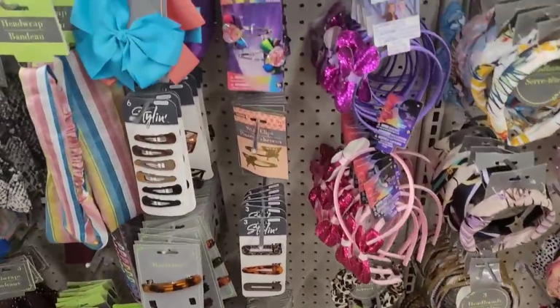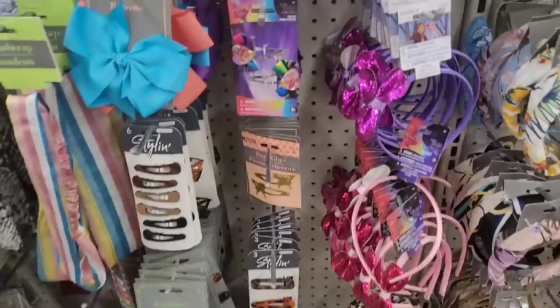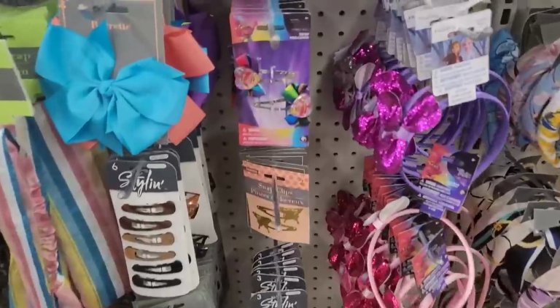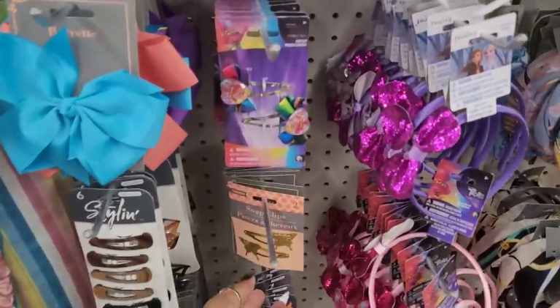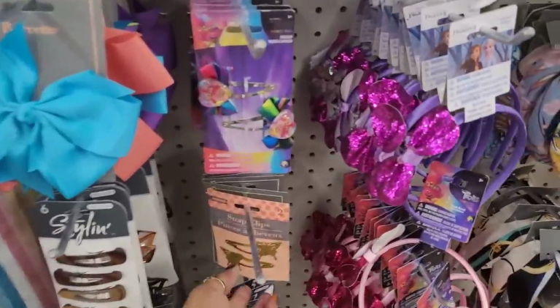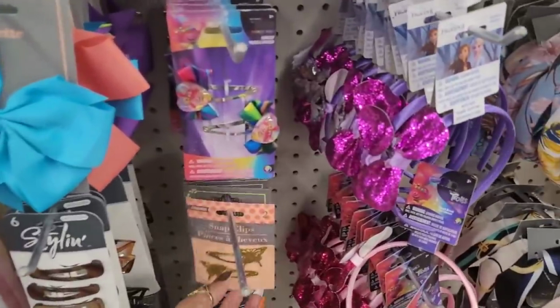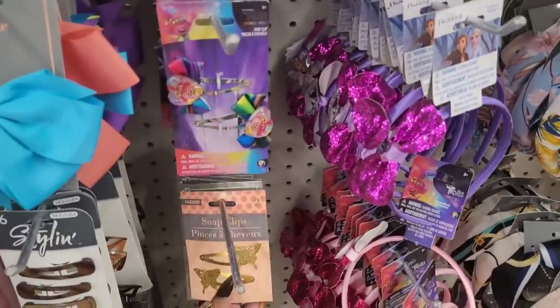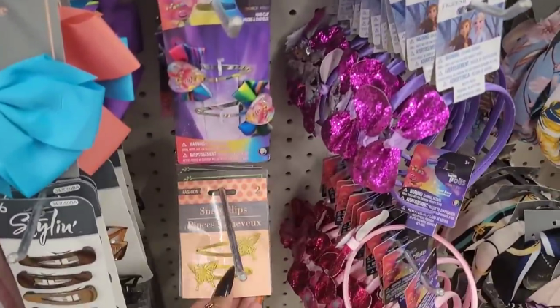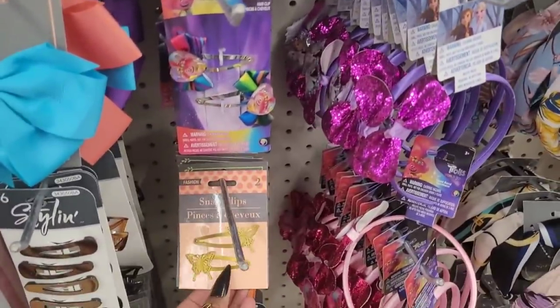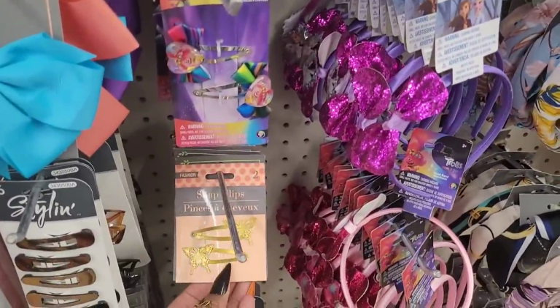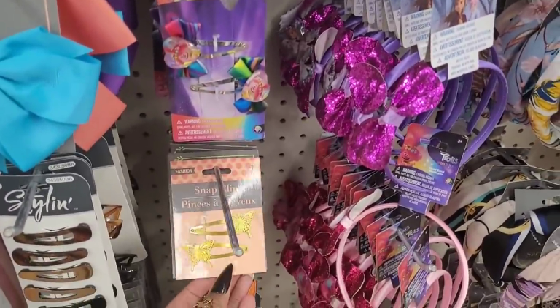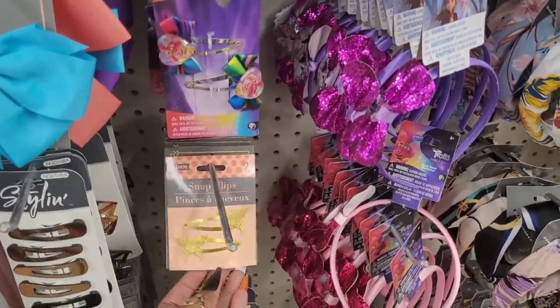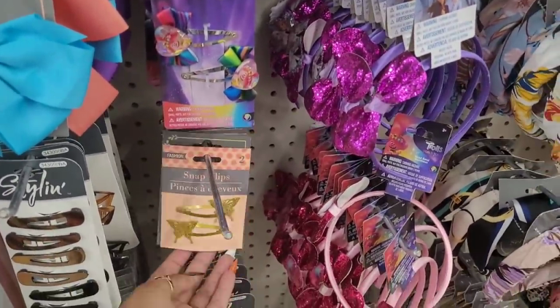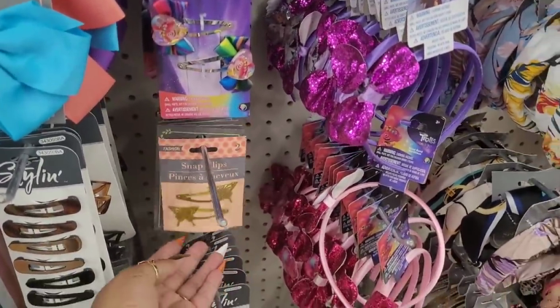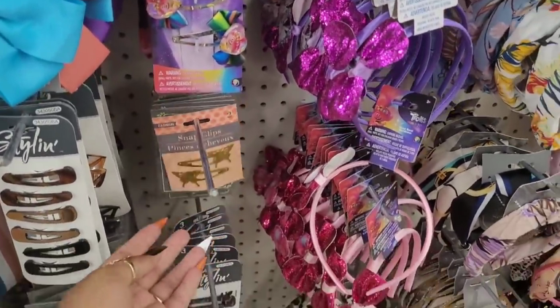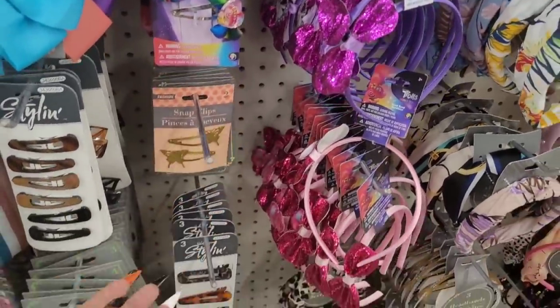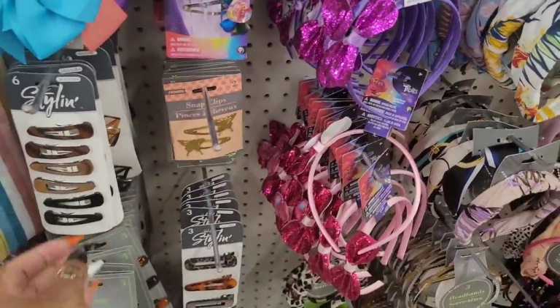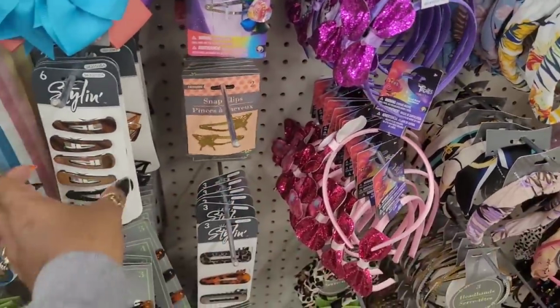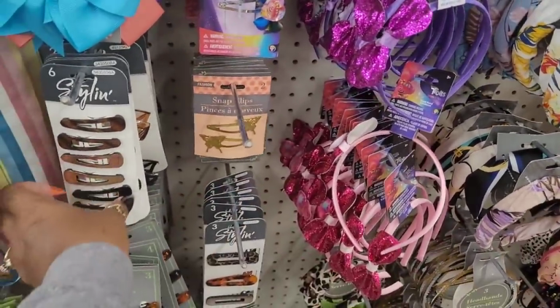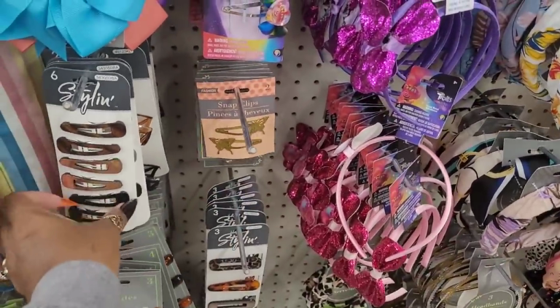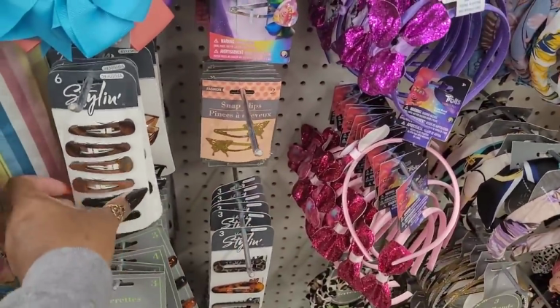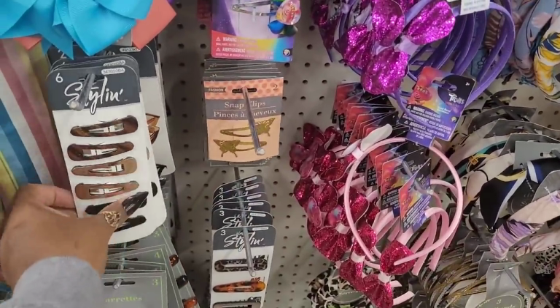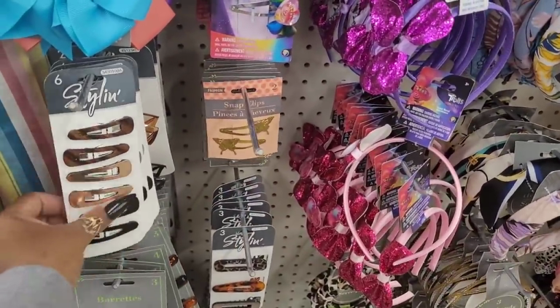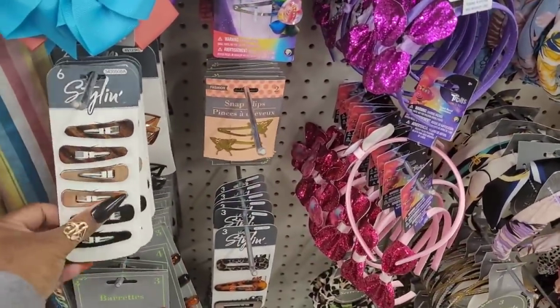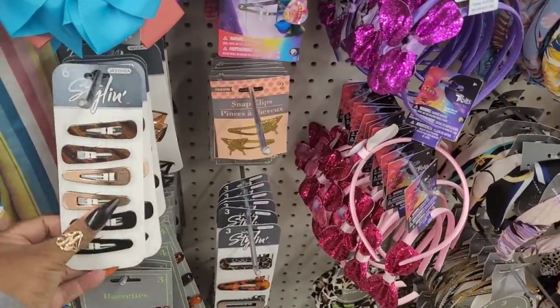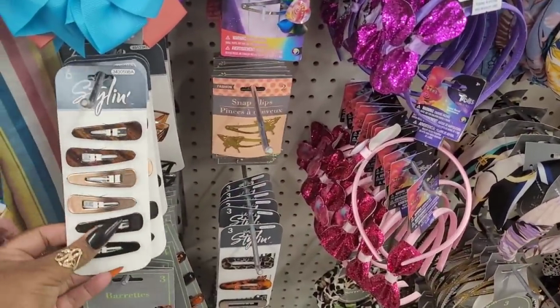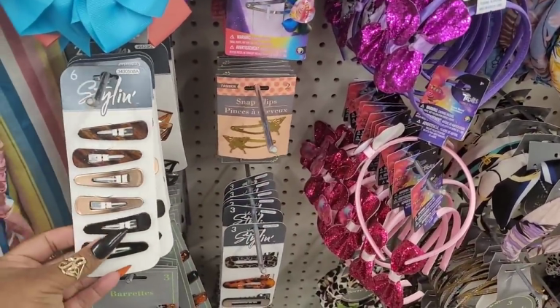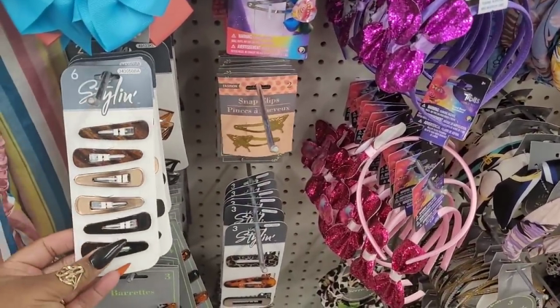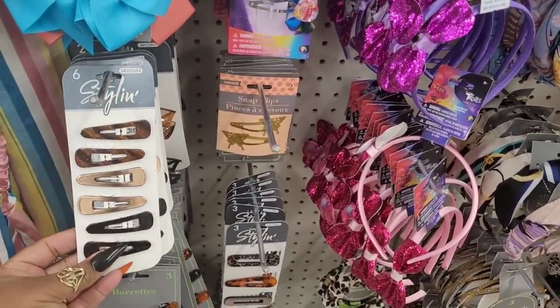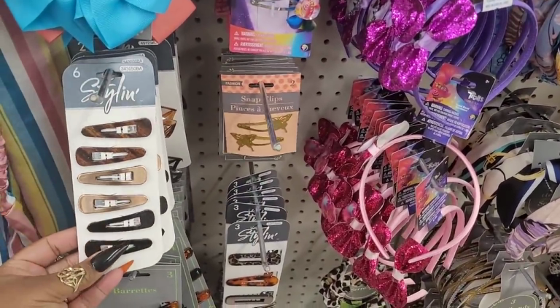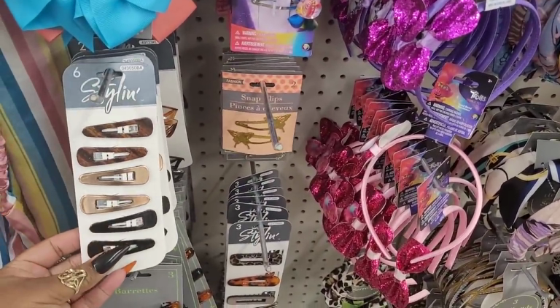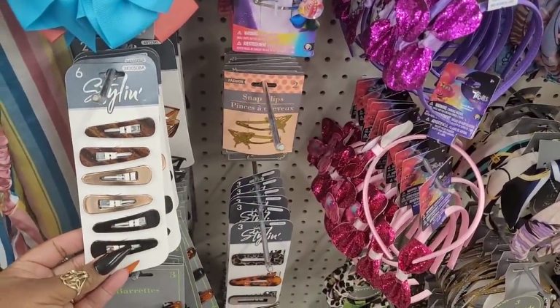They have these little snap clips with butterflies, these styling clips.